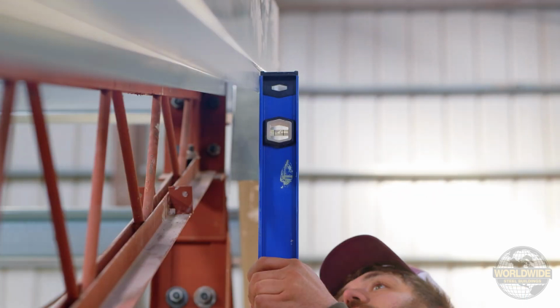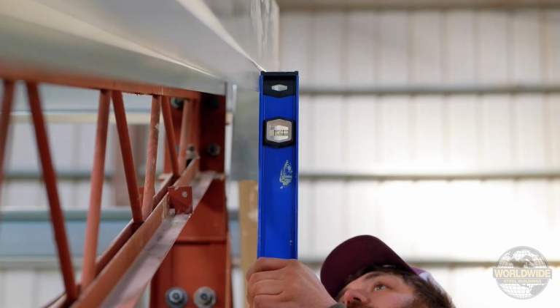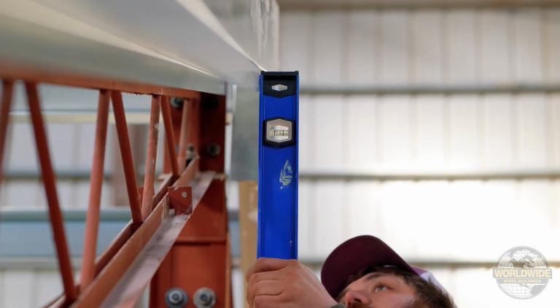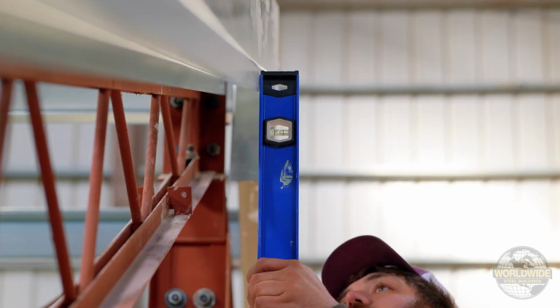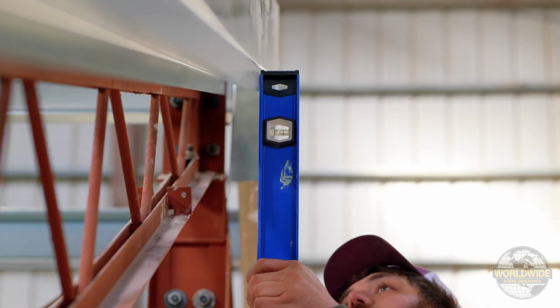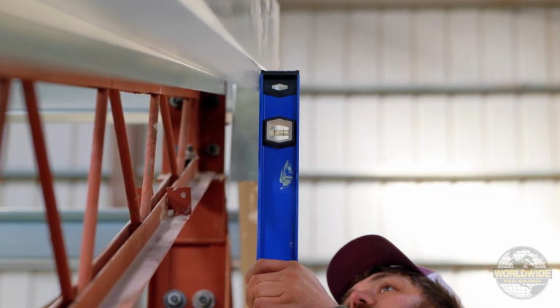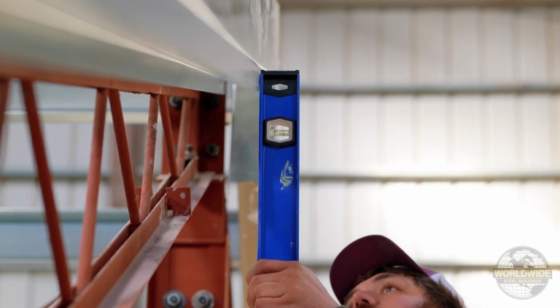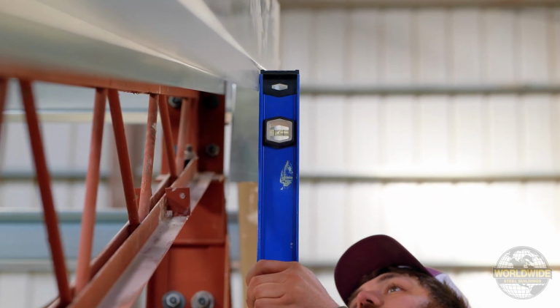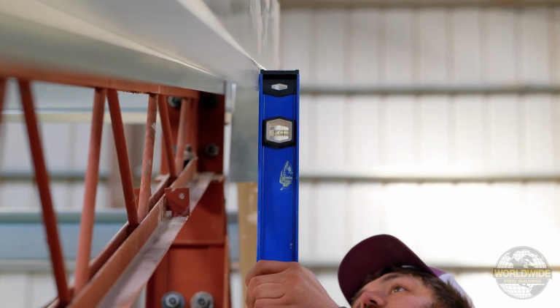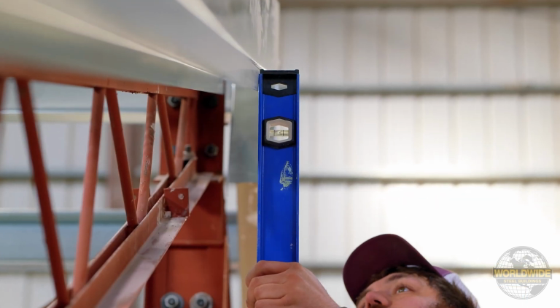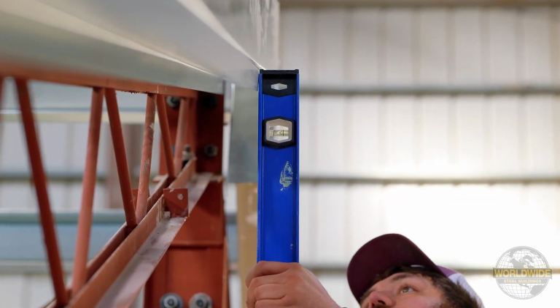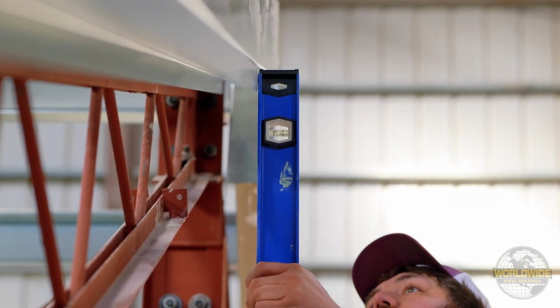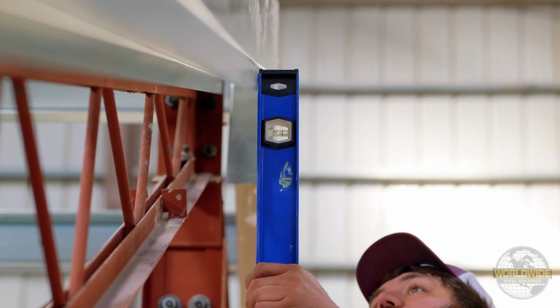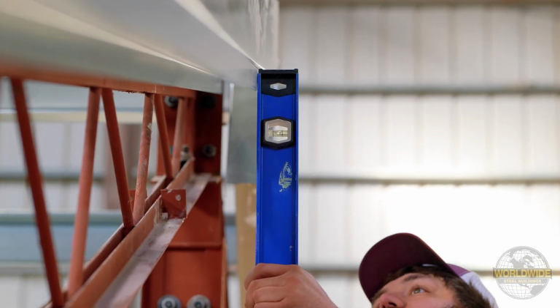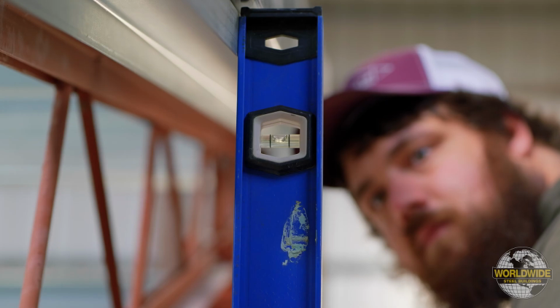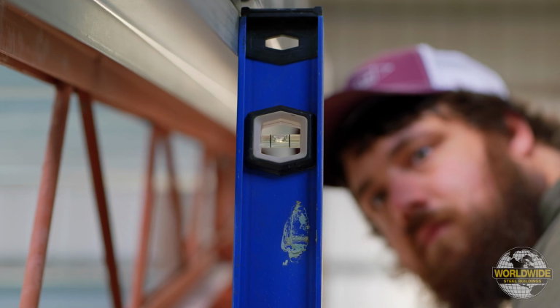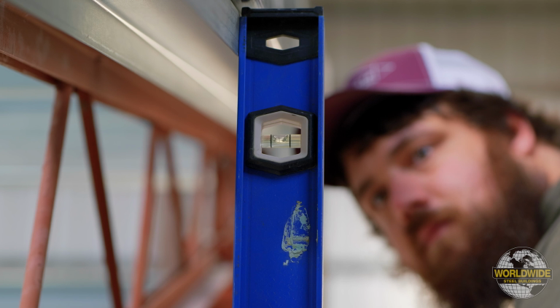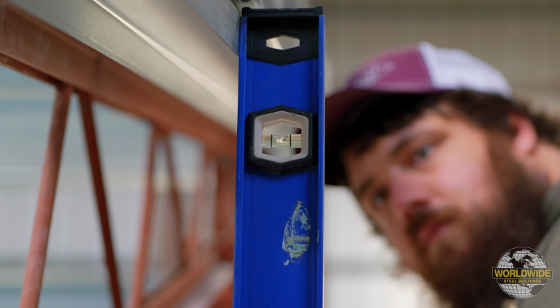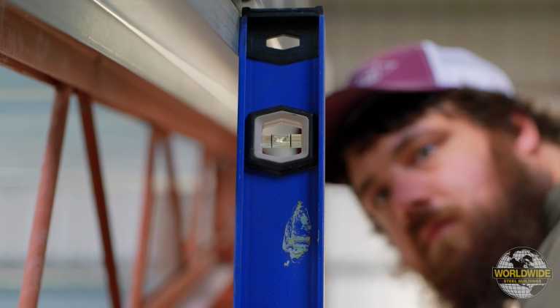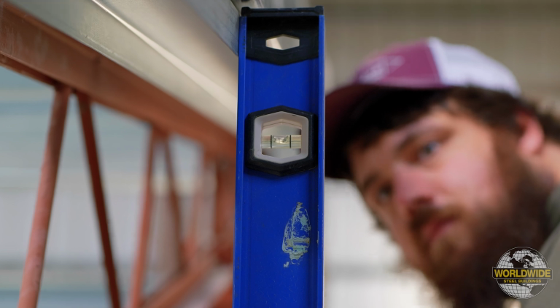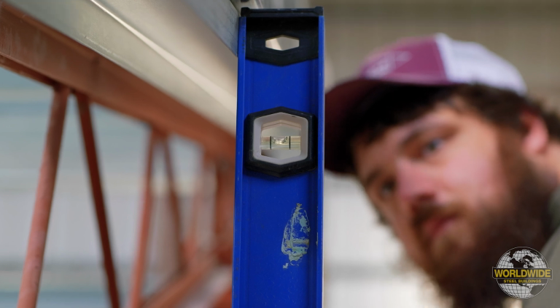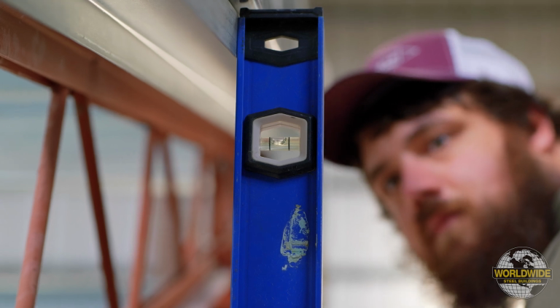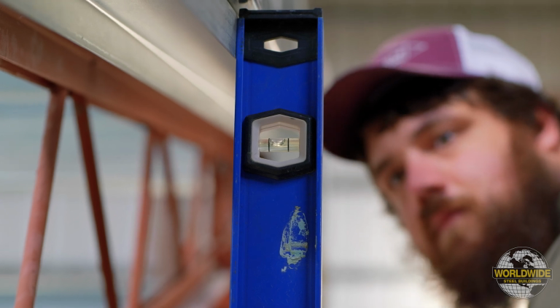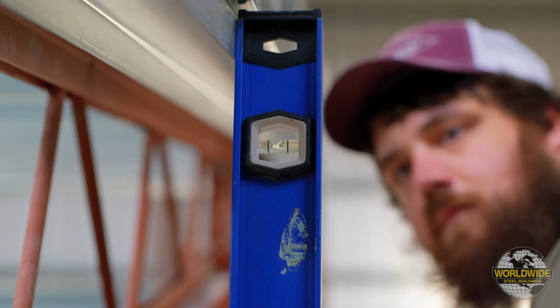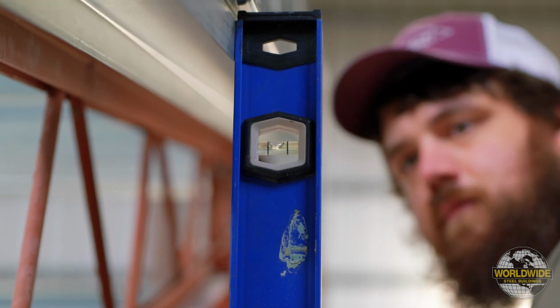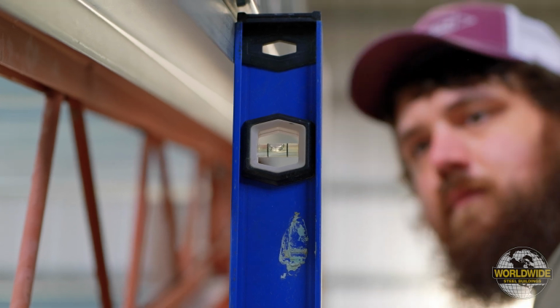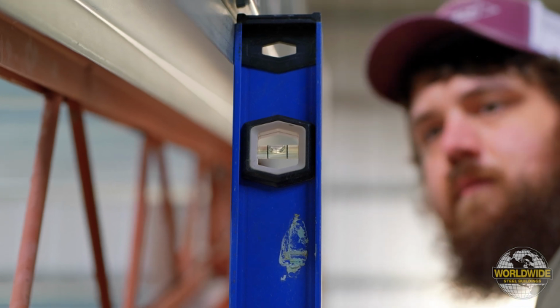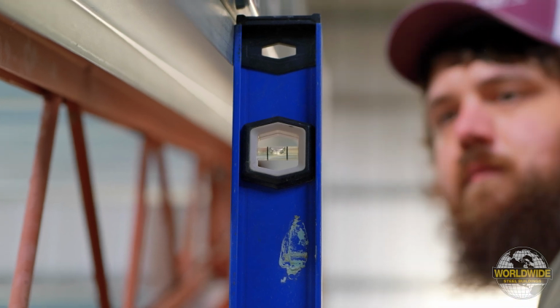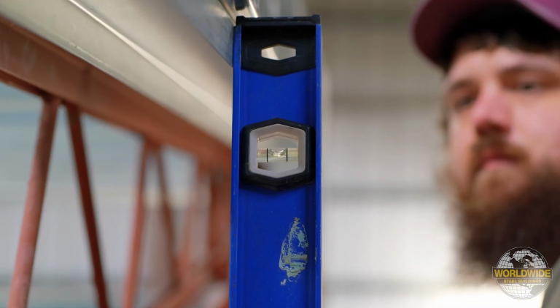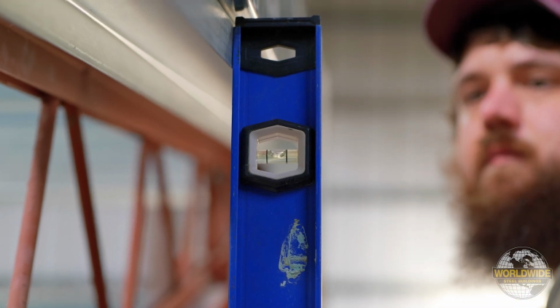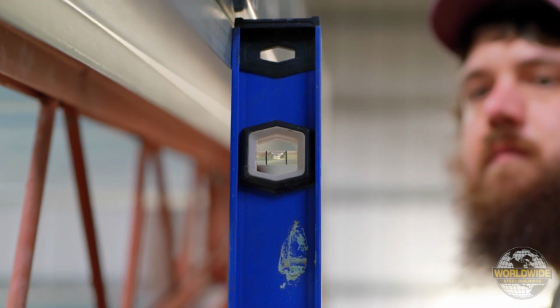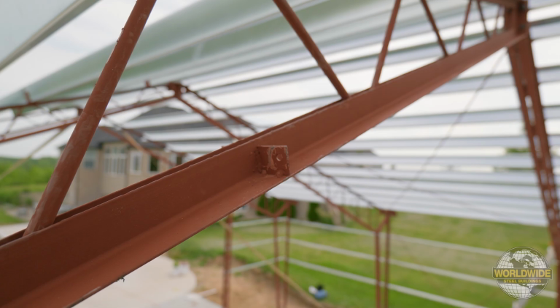Ensure your columns are straight and your roof trusses are vertical and plumb before installing your cord braces.